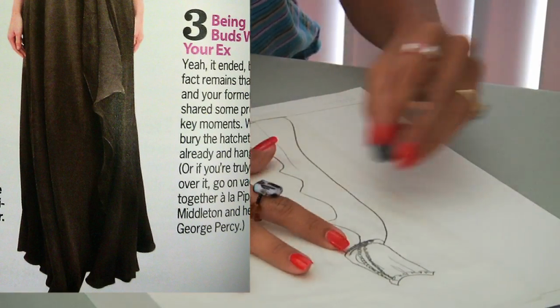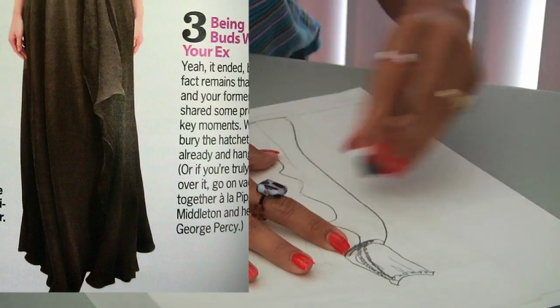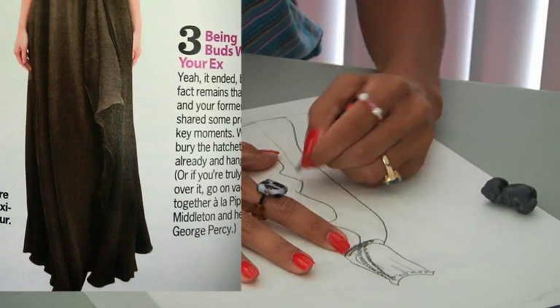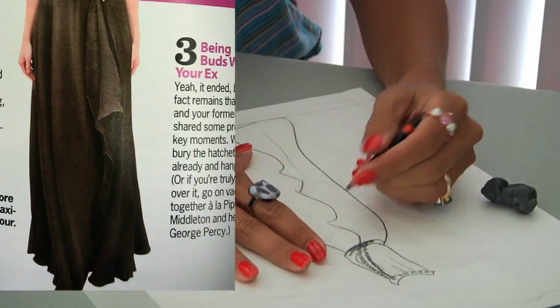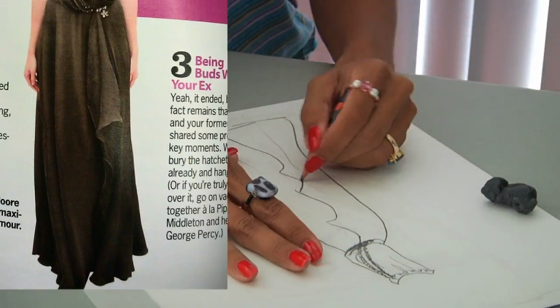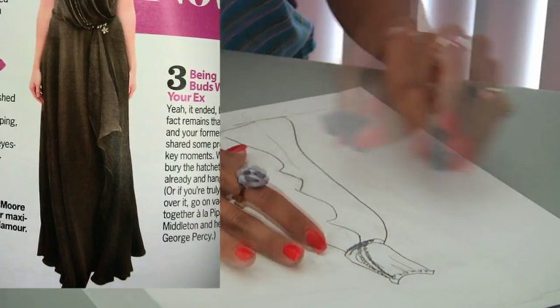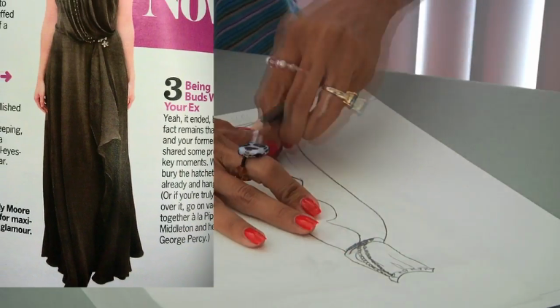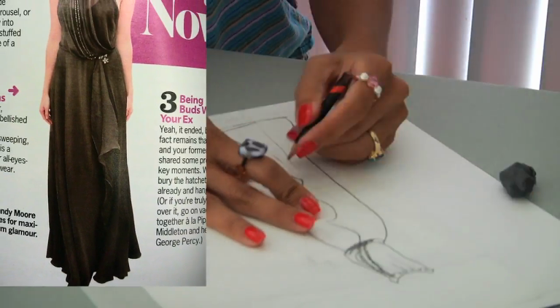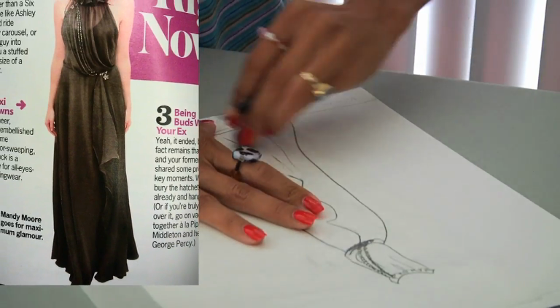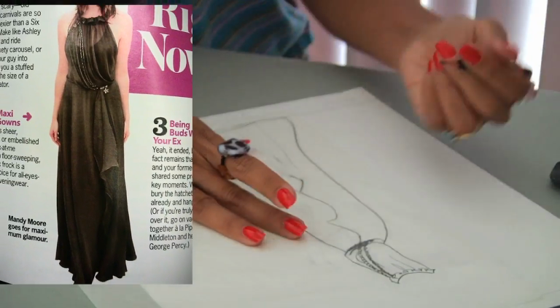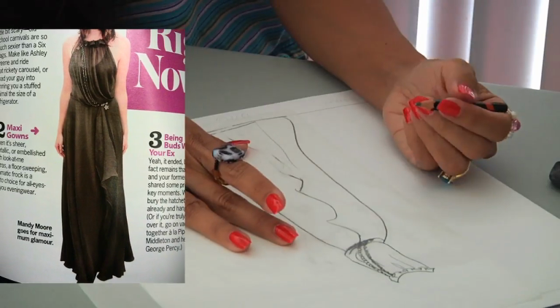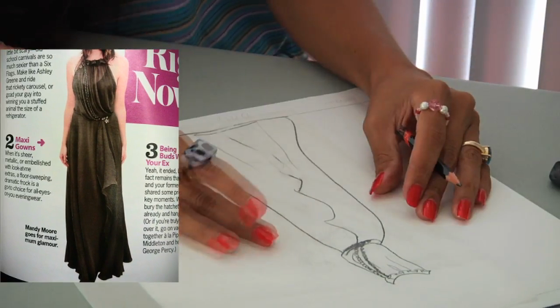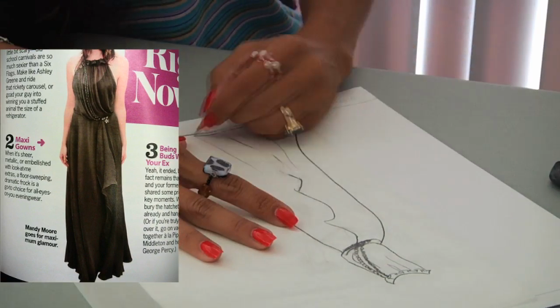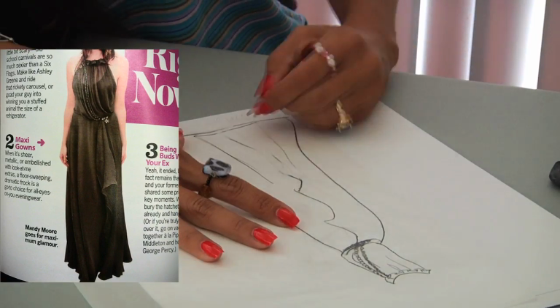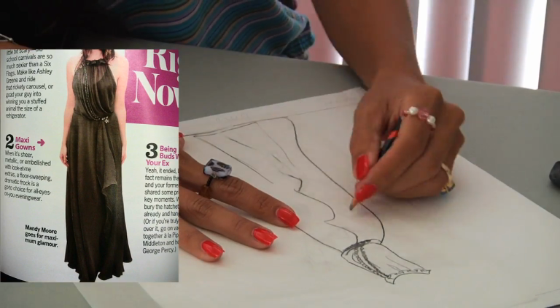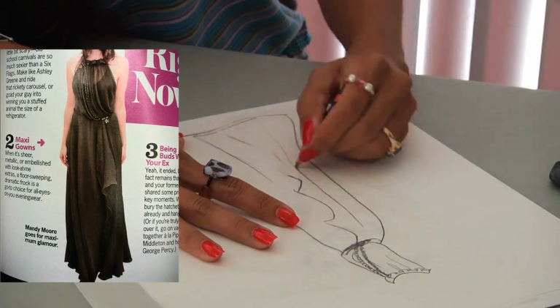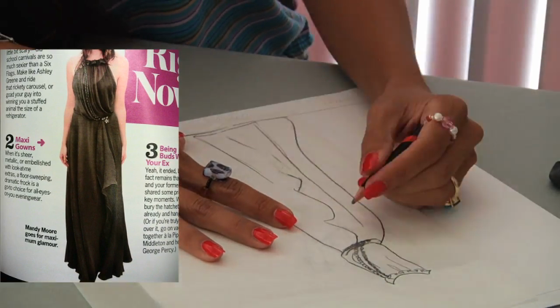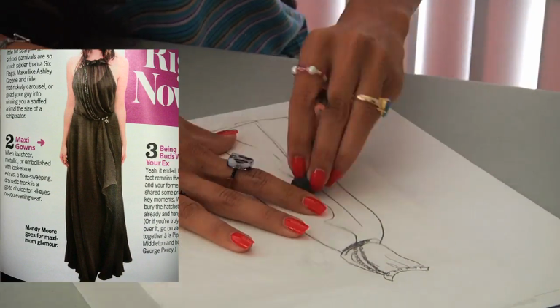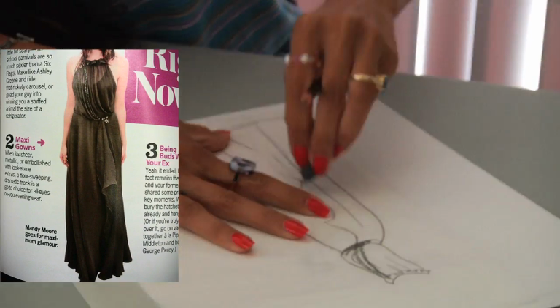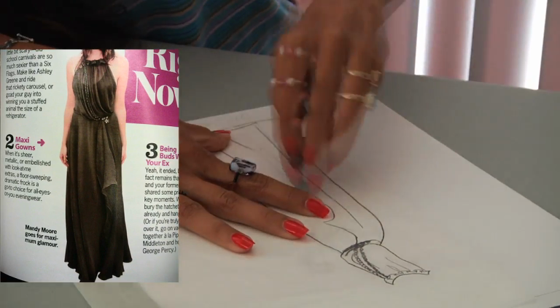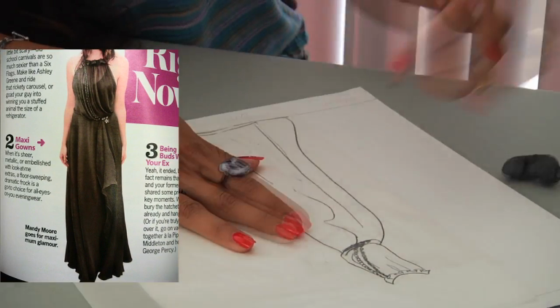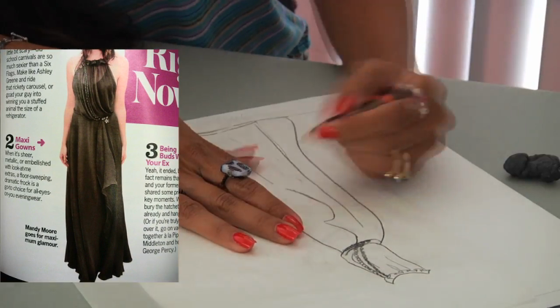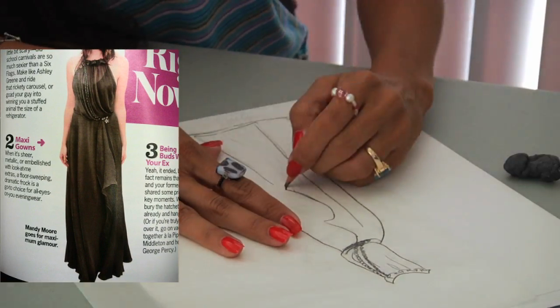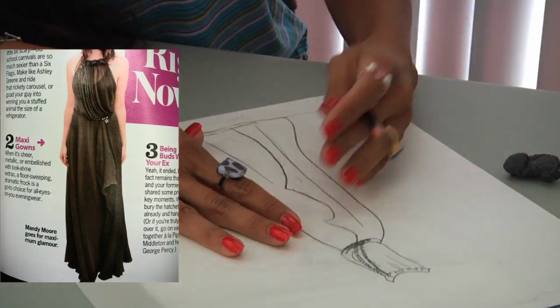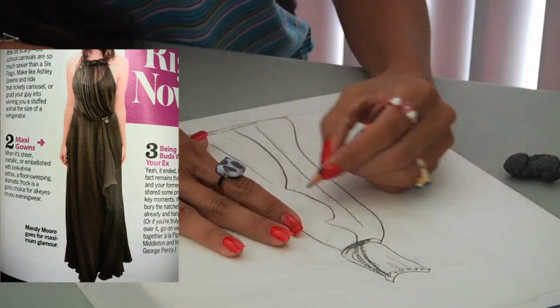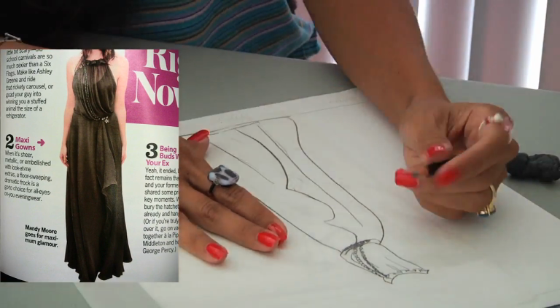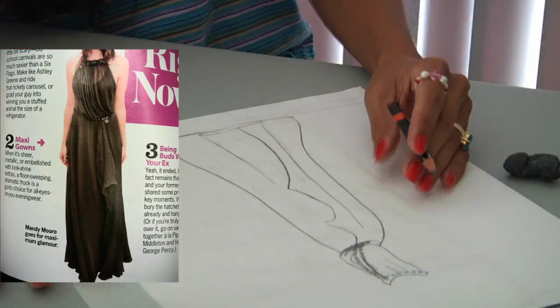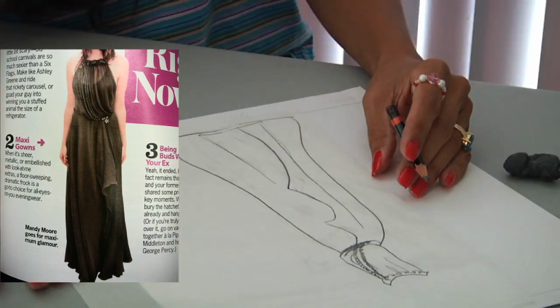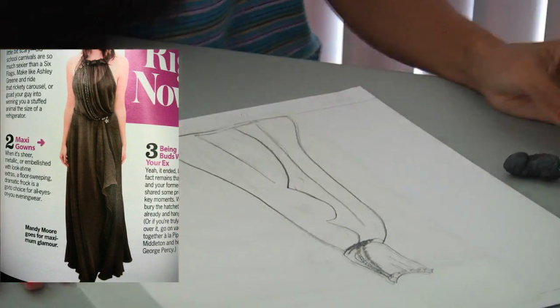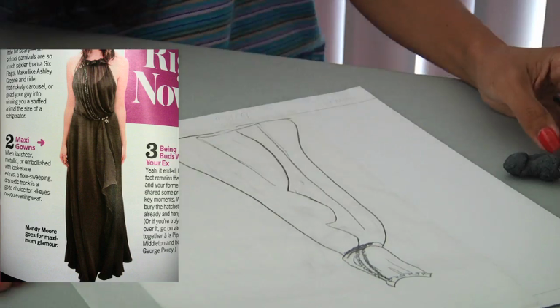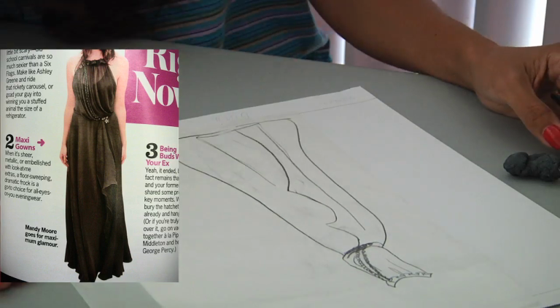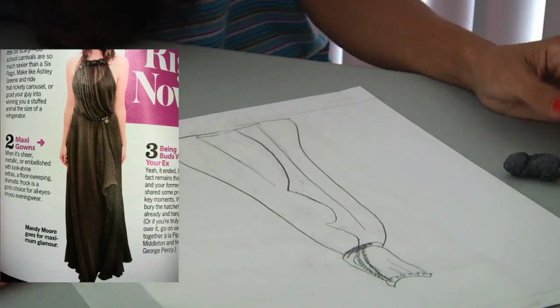Since you're copying the dress from a picture, it will not be exact. Just do the best you can.